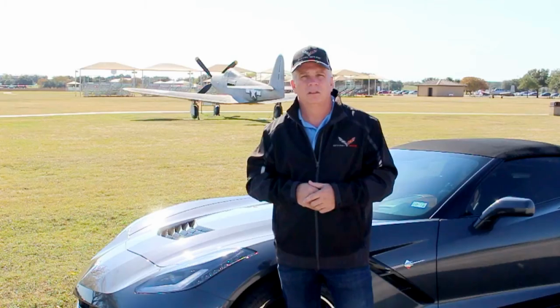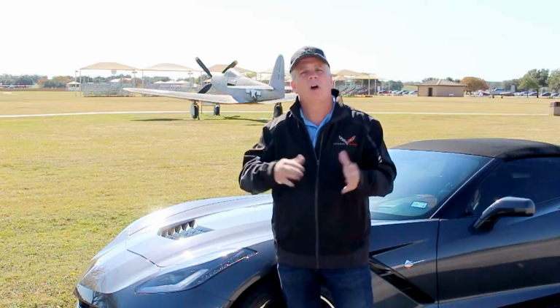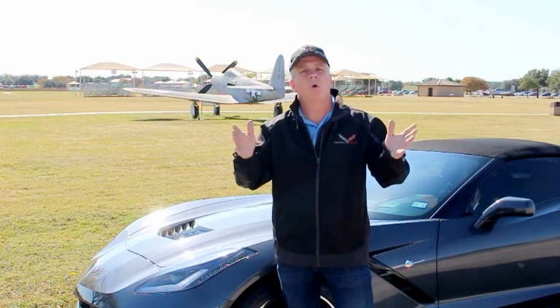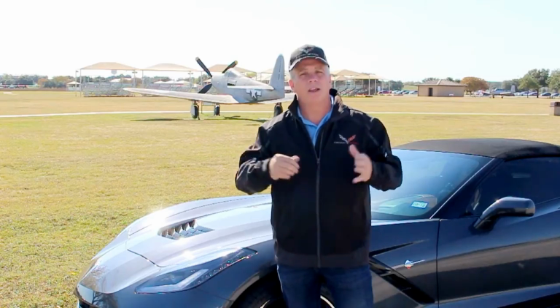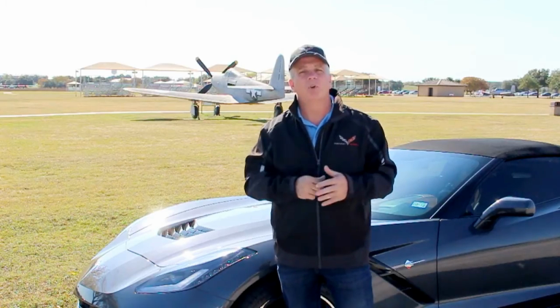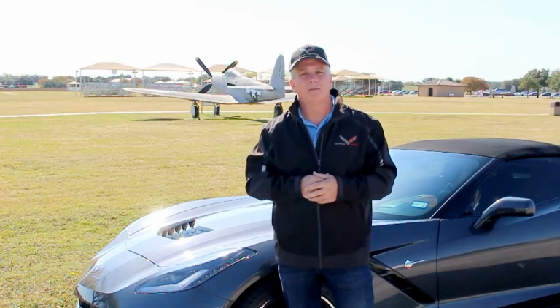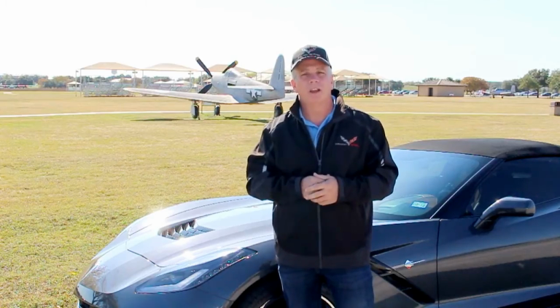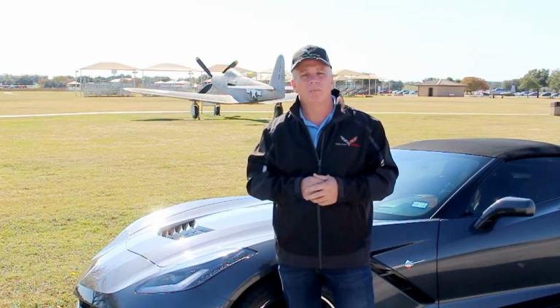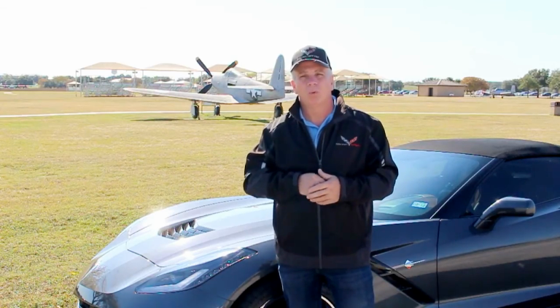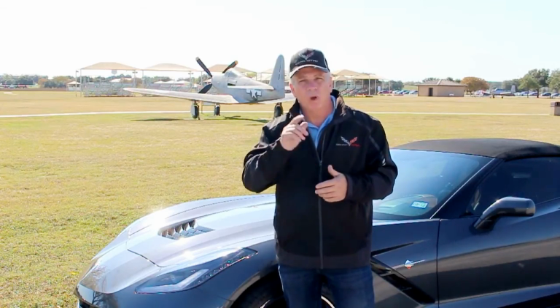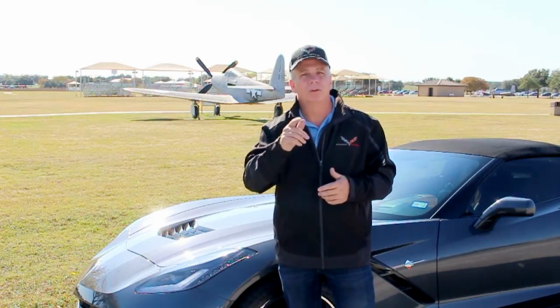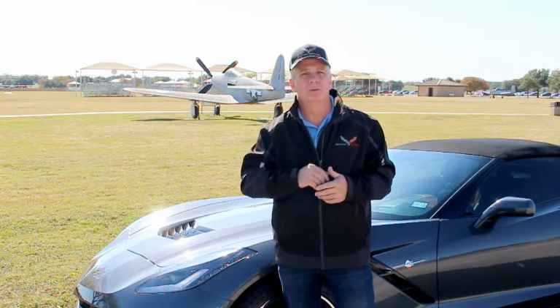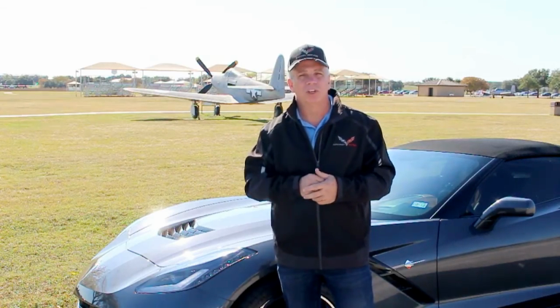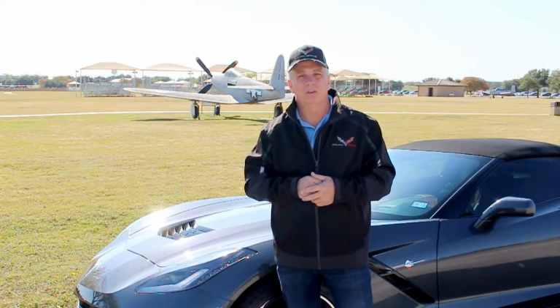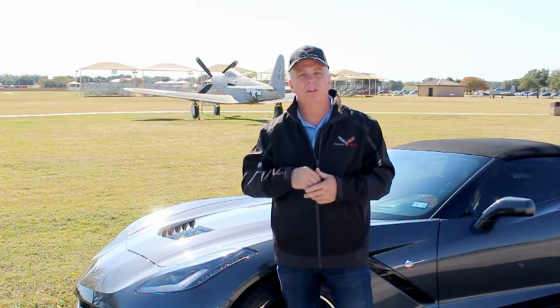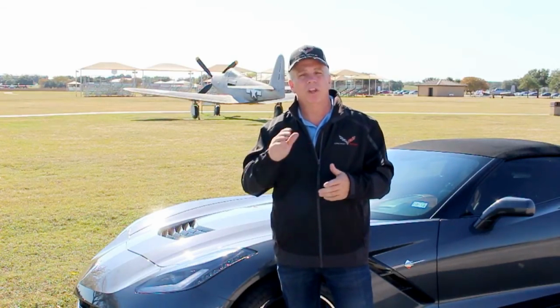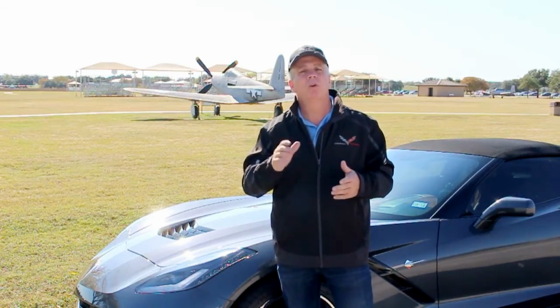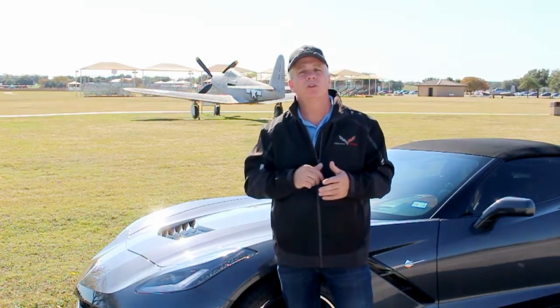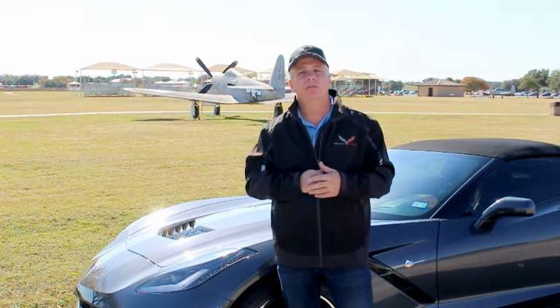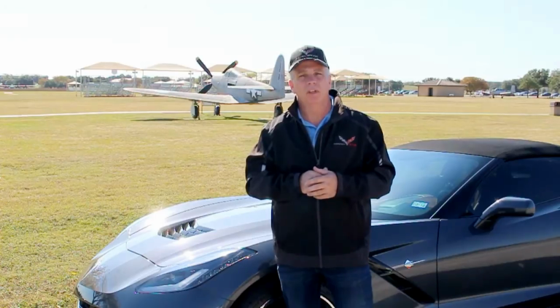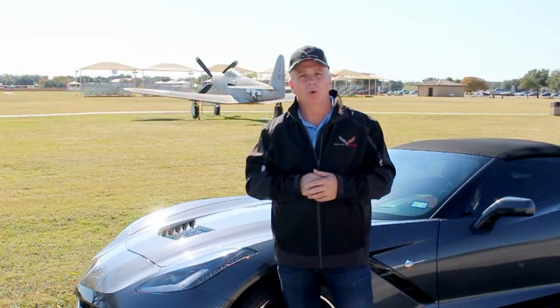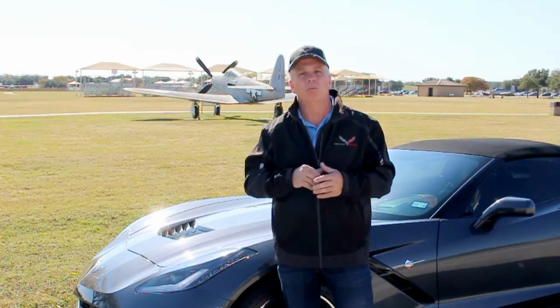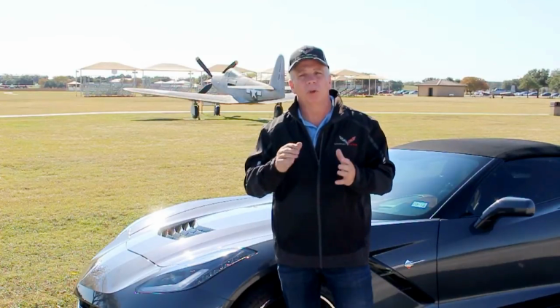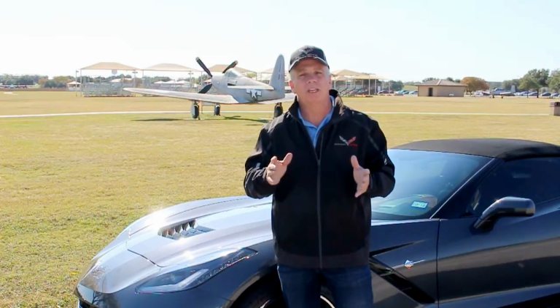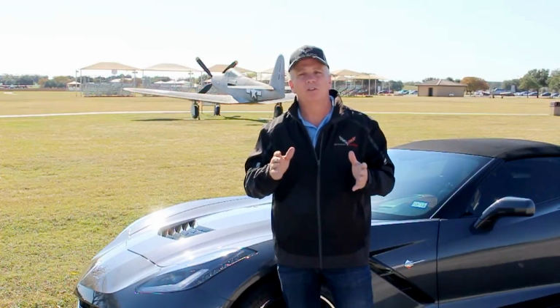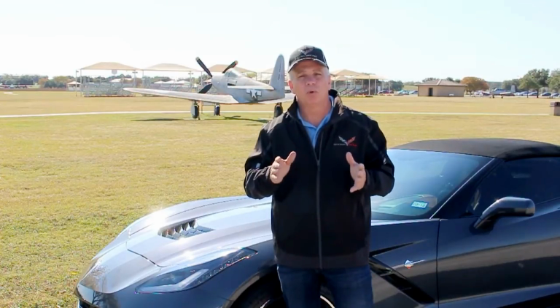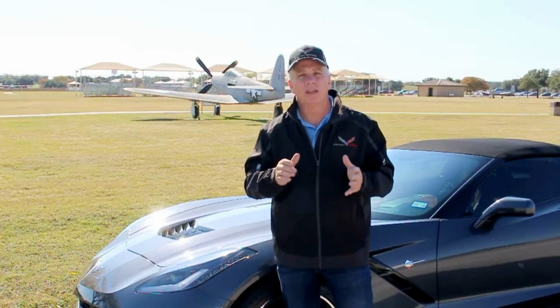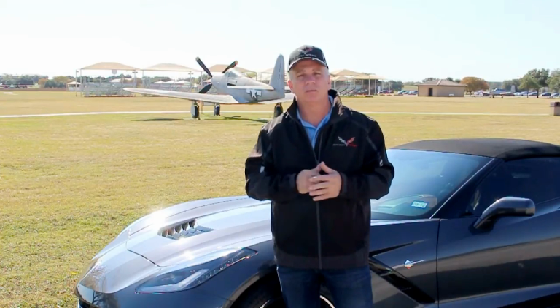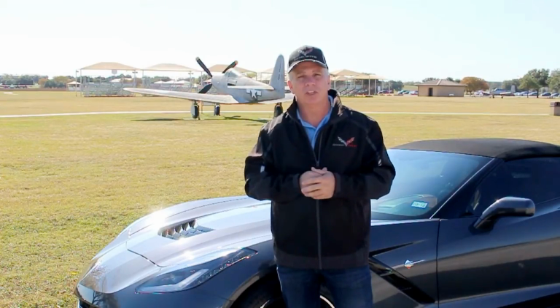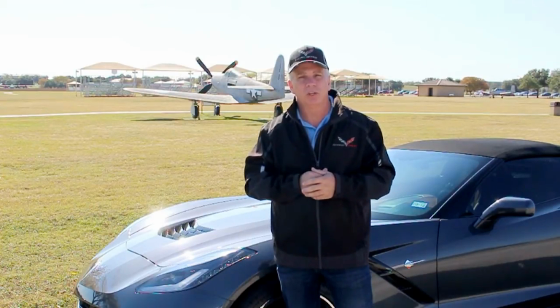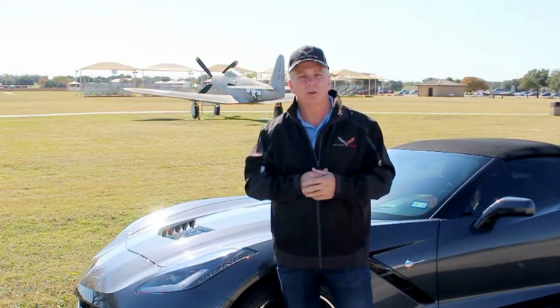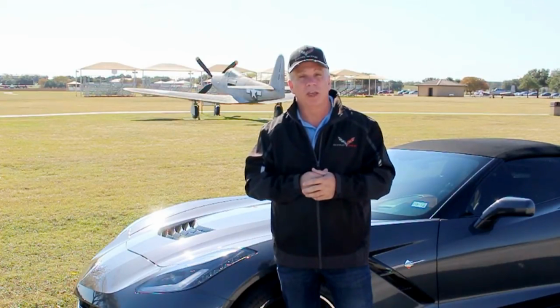Well, hello, I am Corvette Hop. Welcome to the channel. Today we're going to do a video on bleeding the brakes of a C3 Corvette.